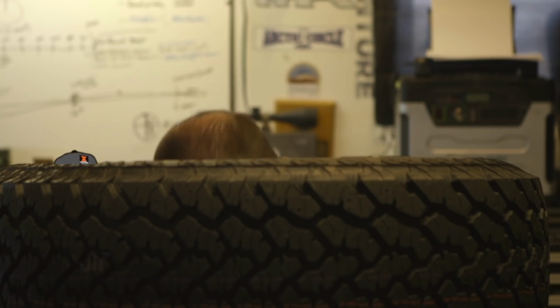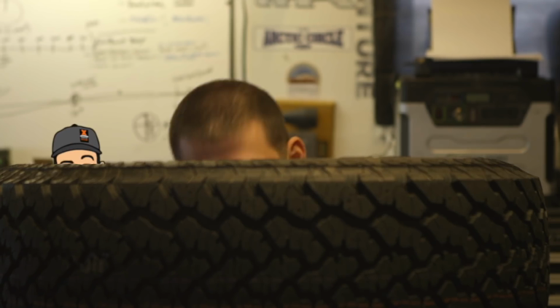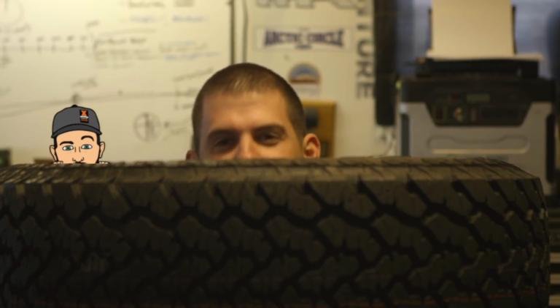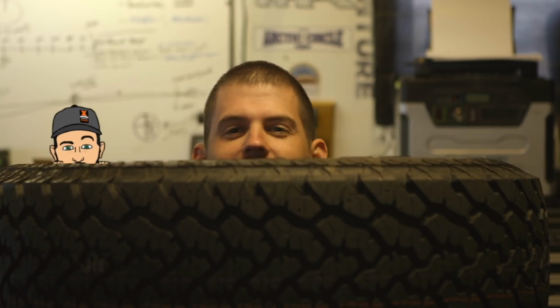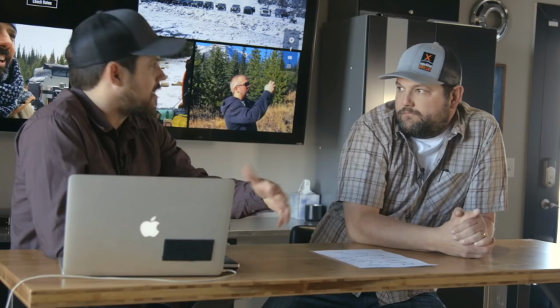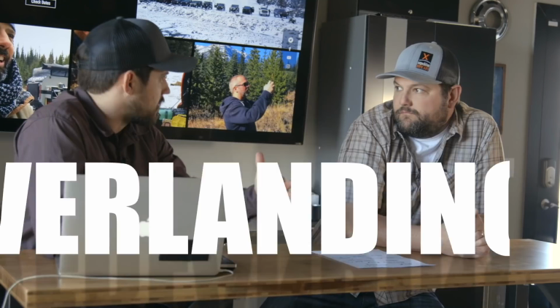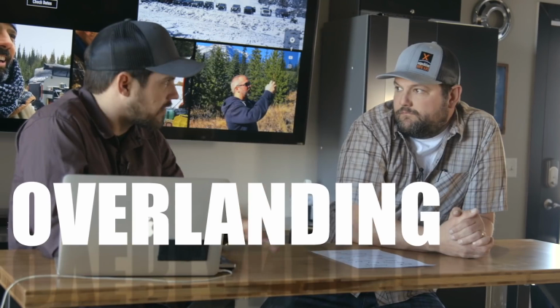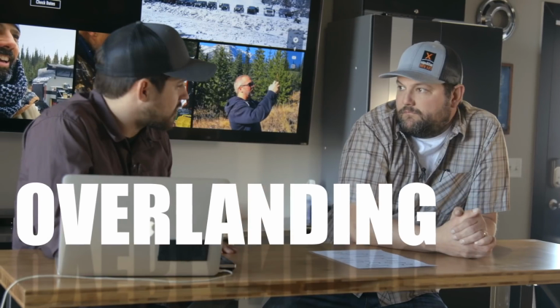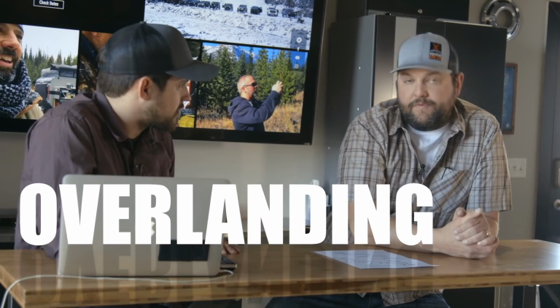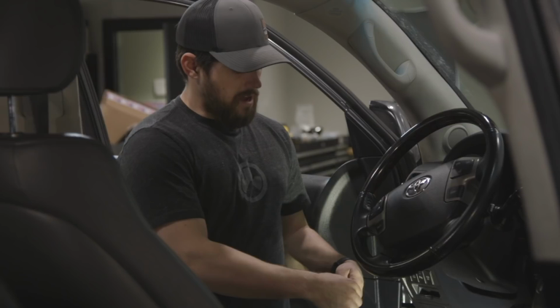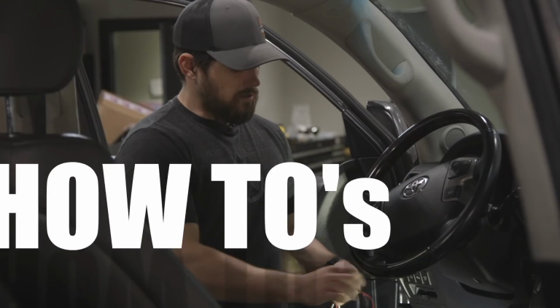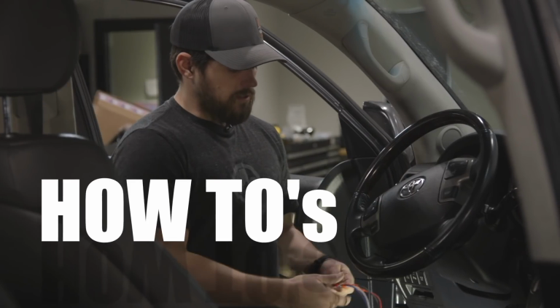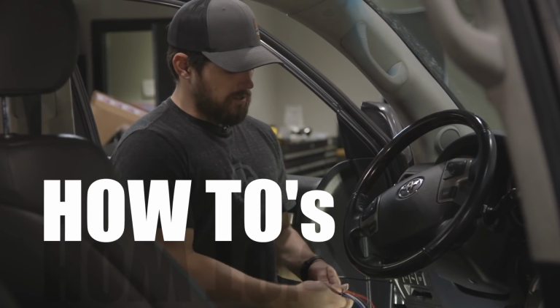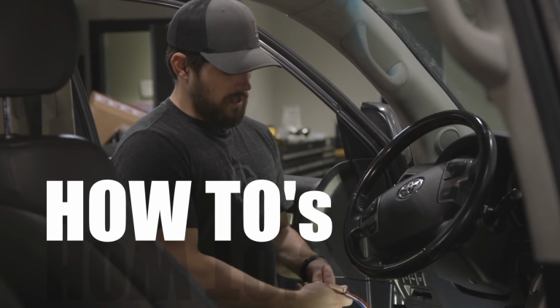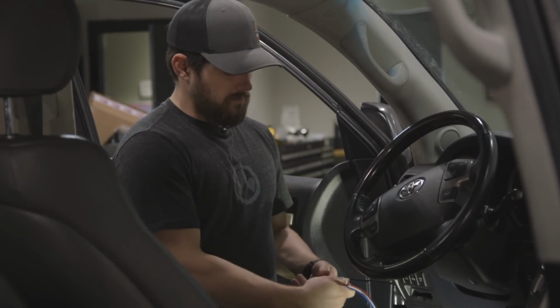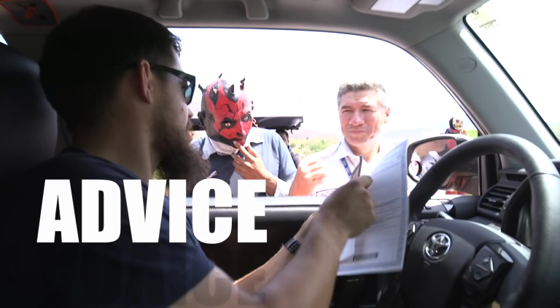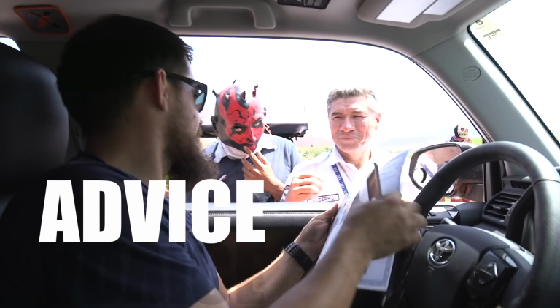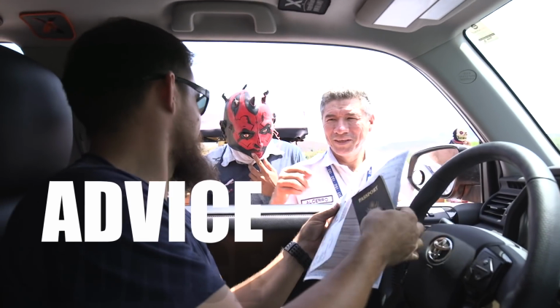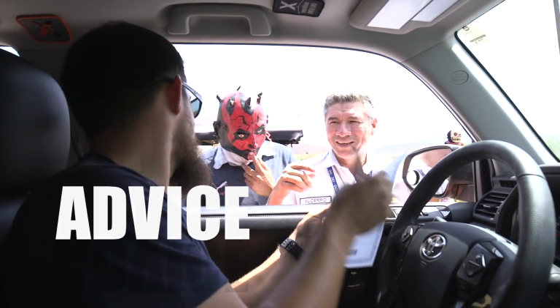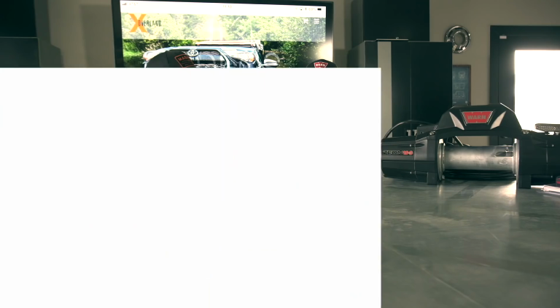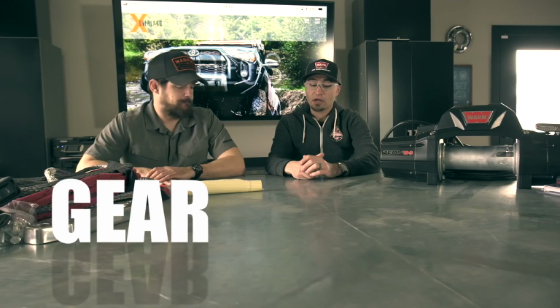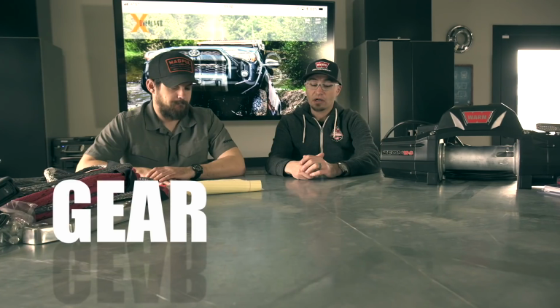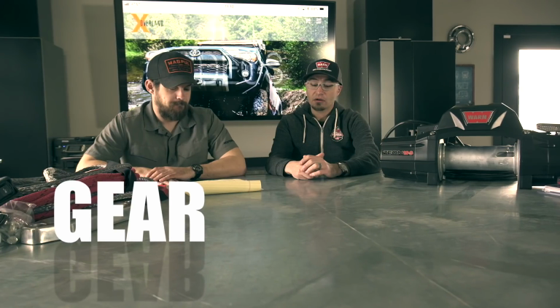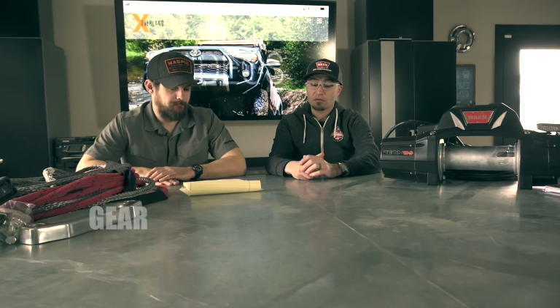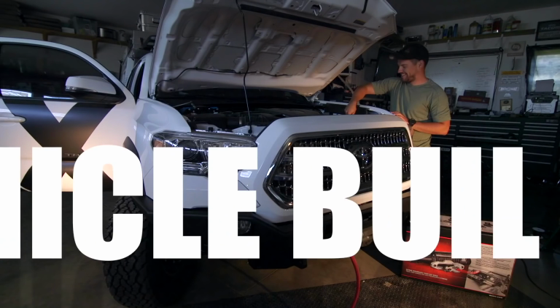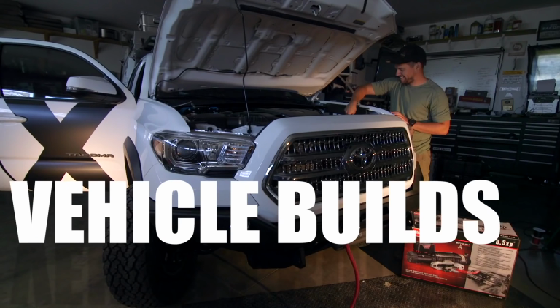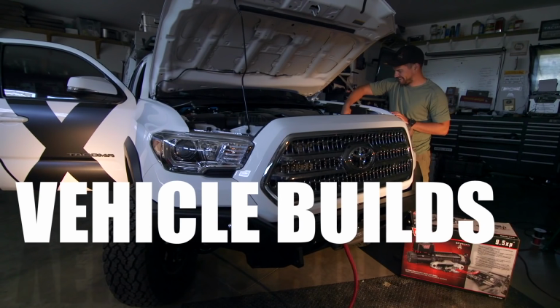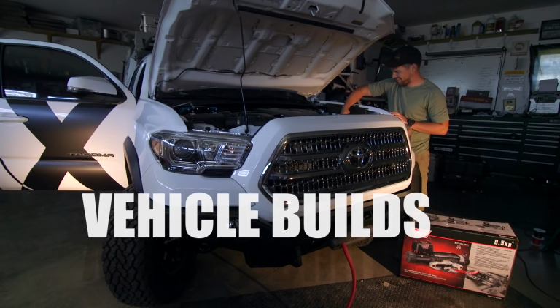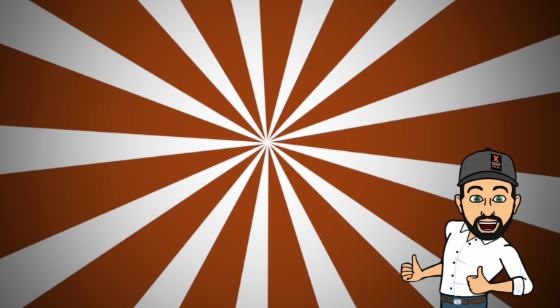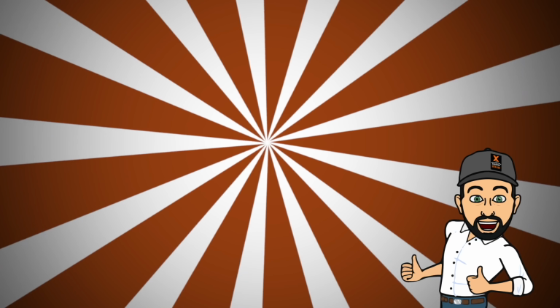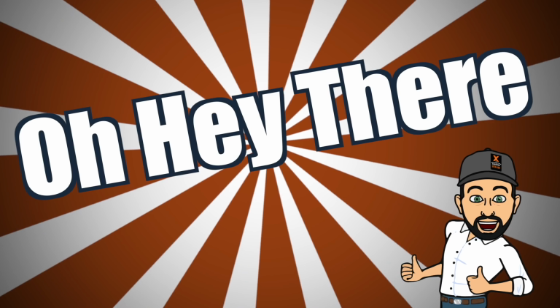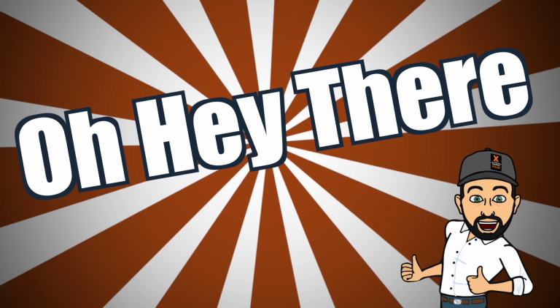I'm here to talk about overlanding — from how-to's, advice, and gear, to vehicle builds, and everything in between.